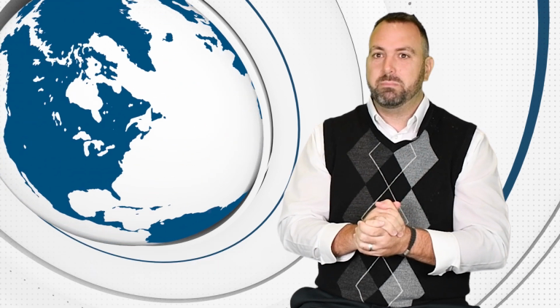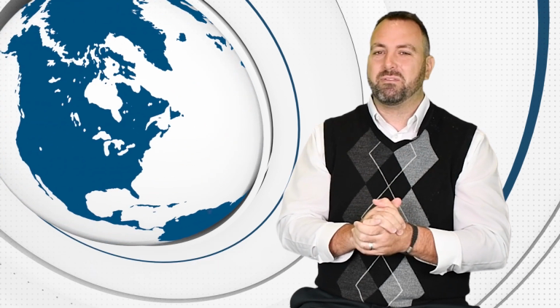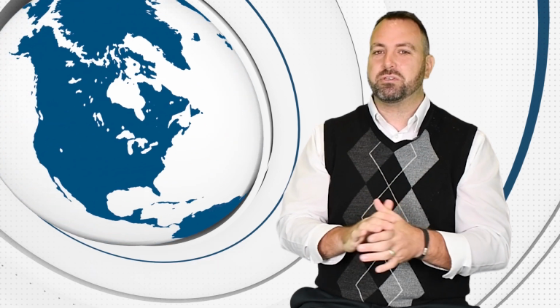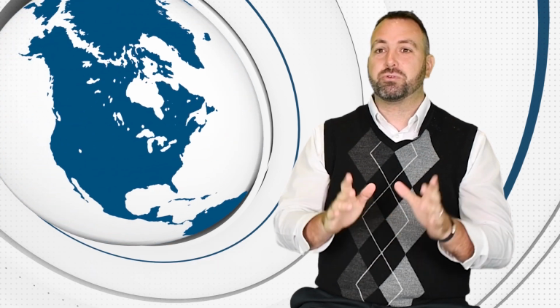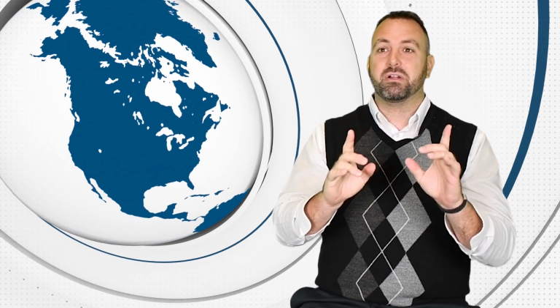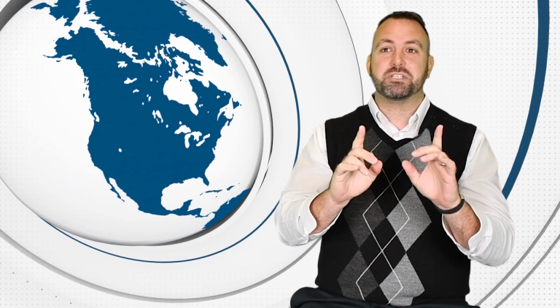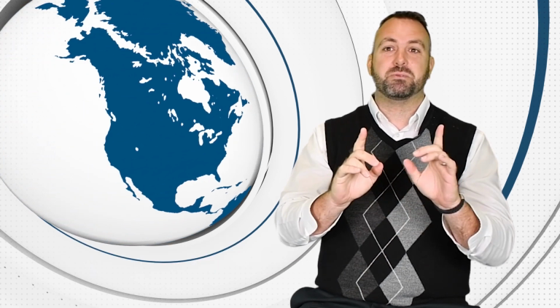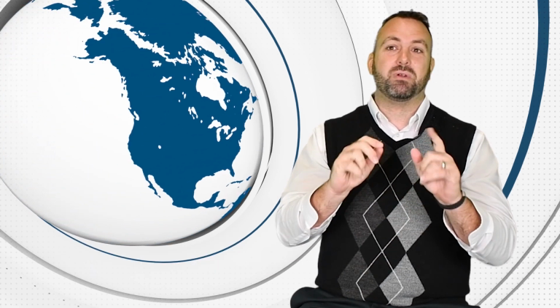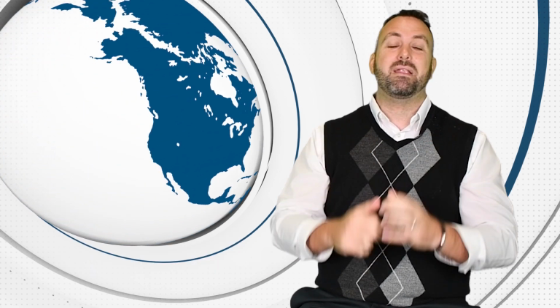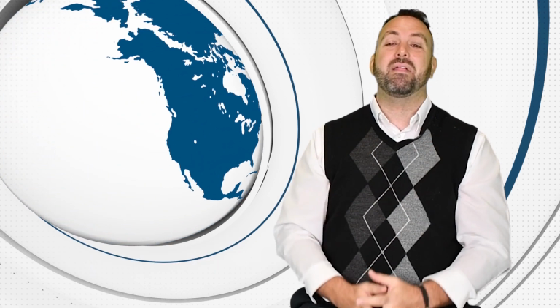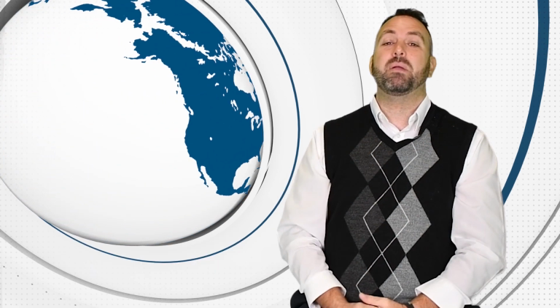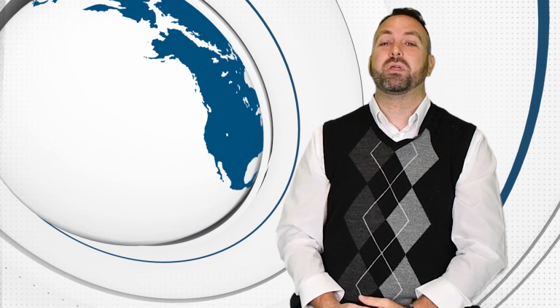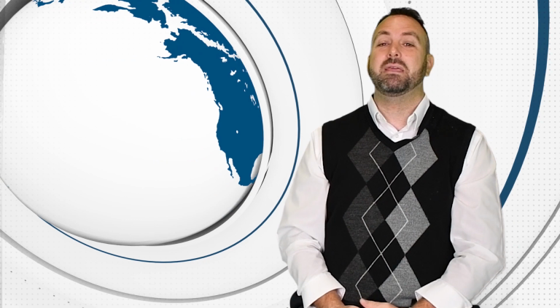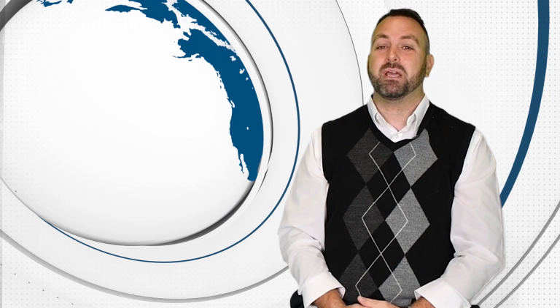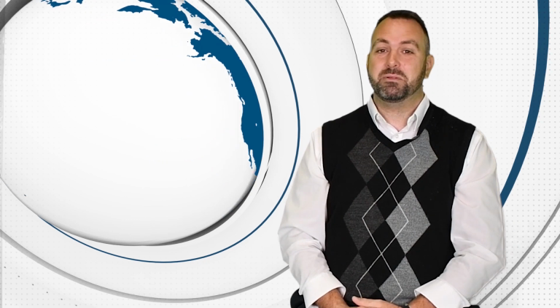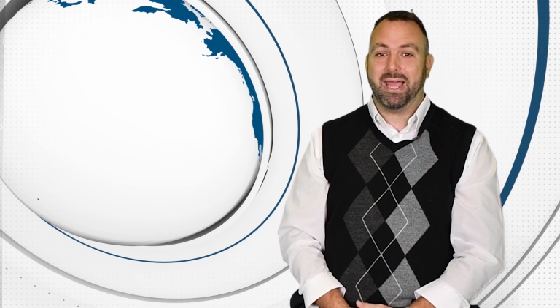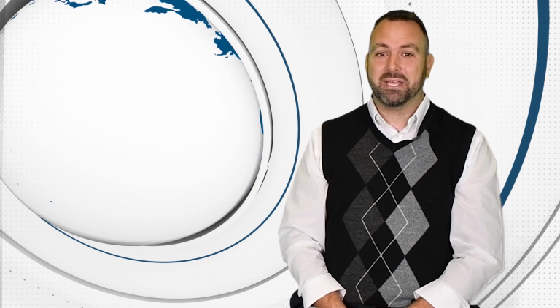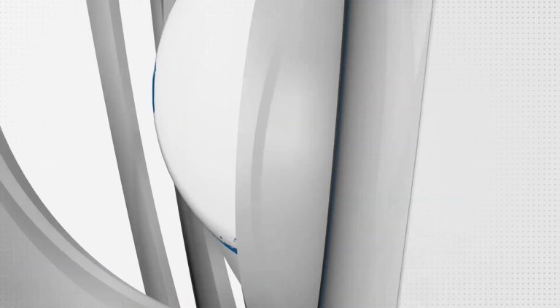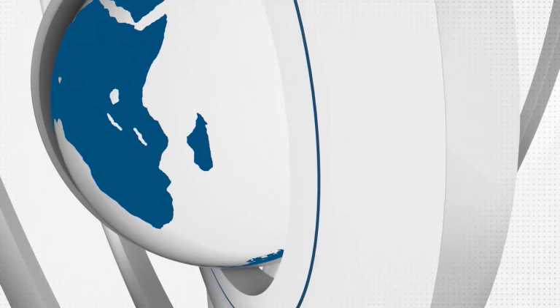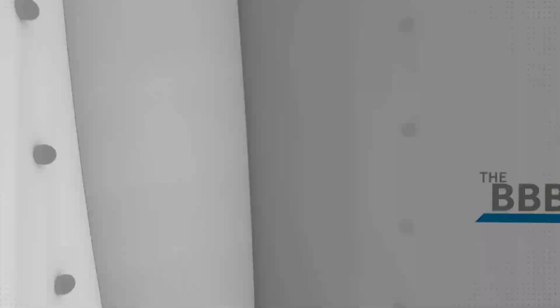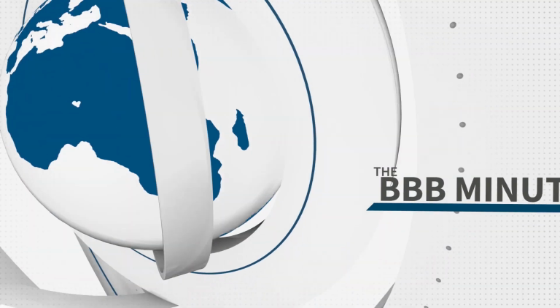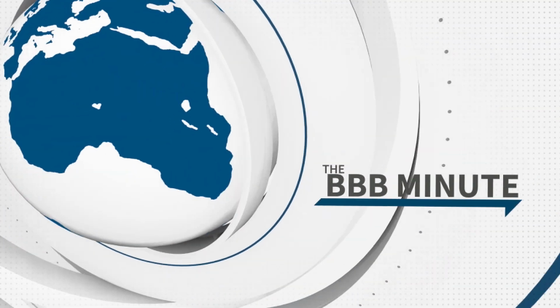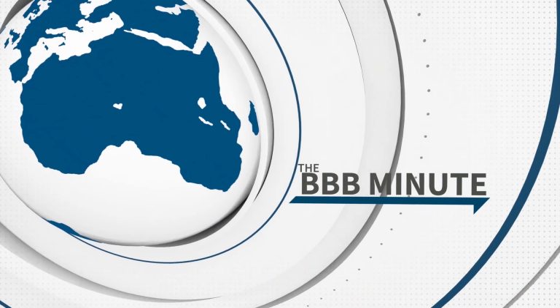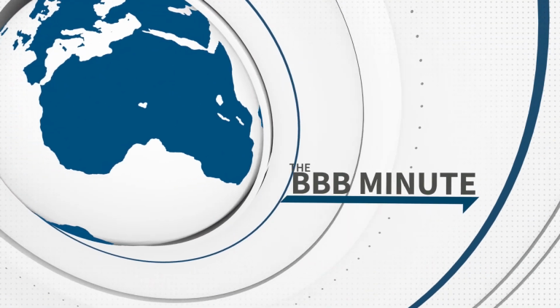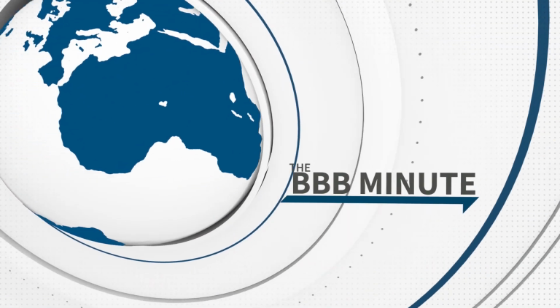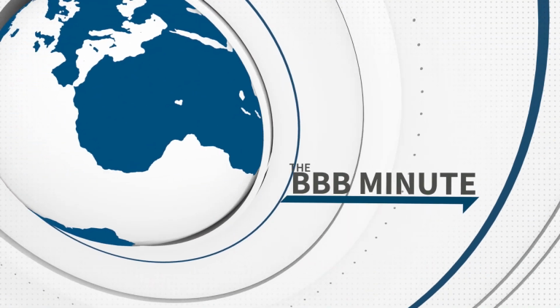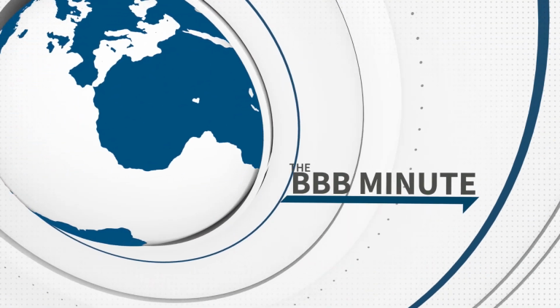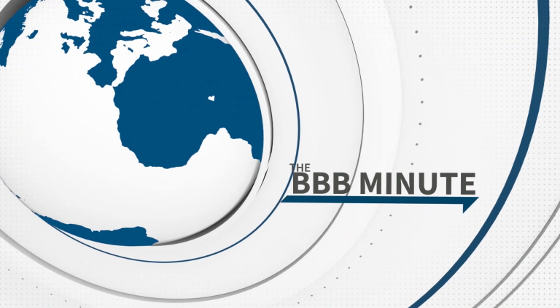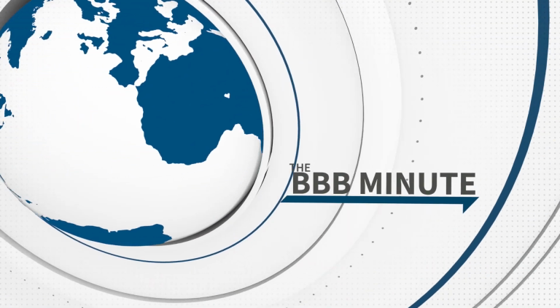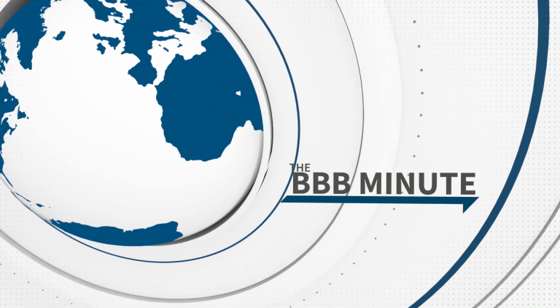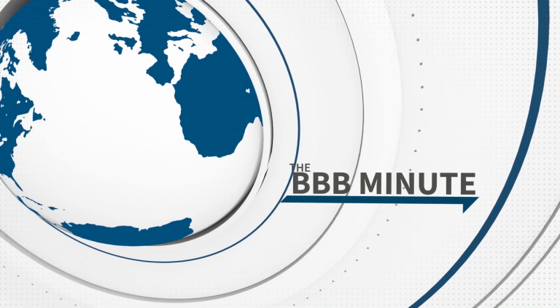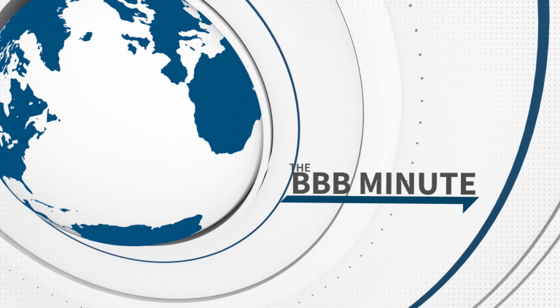Remember folks, treat your customers right and they will keep coming back. With your BBB Minute, I'm Coleman Swartz.